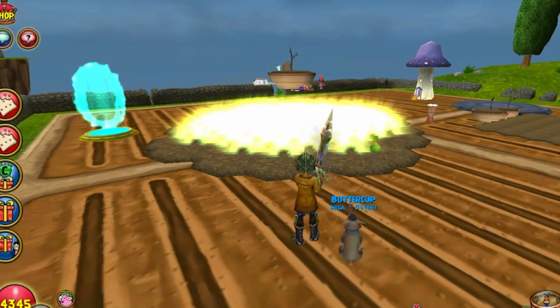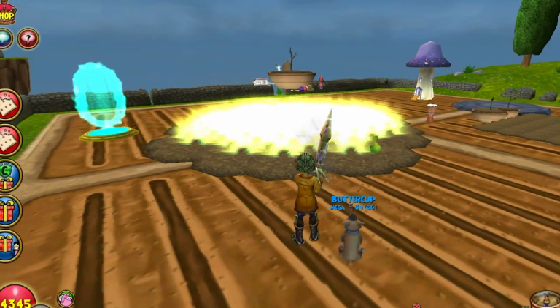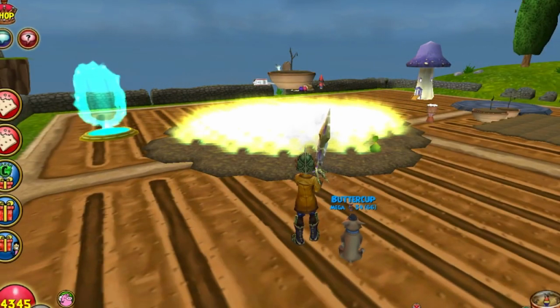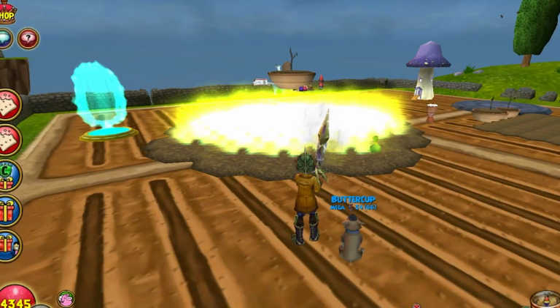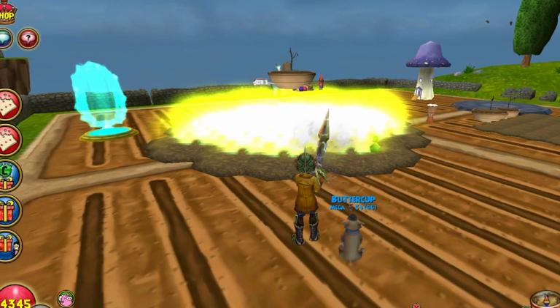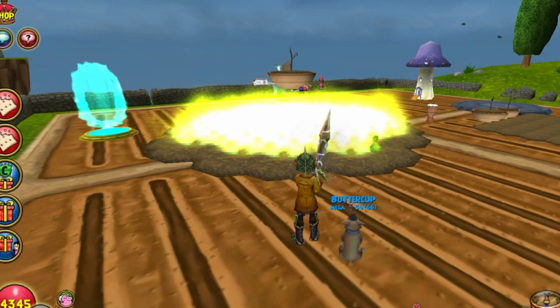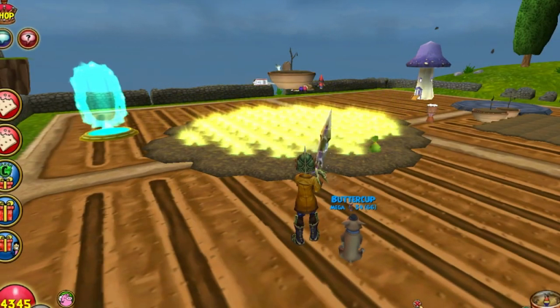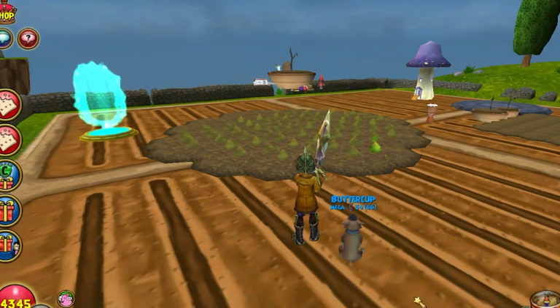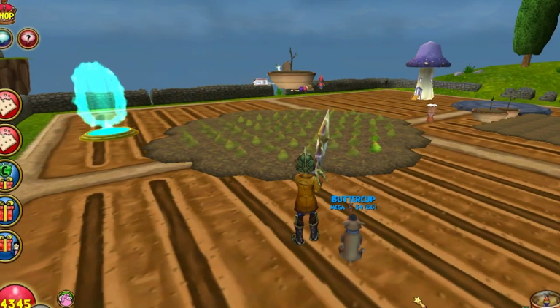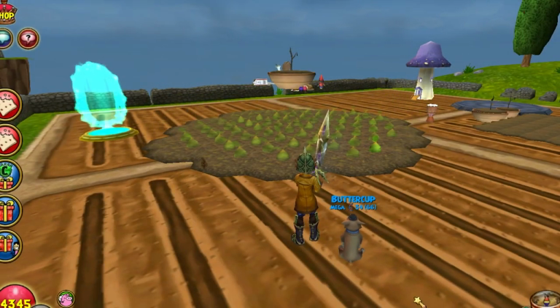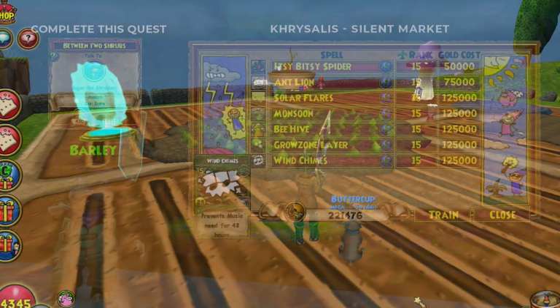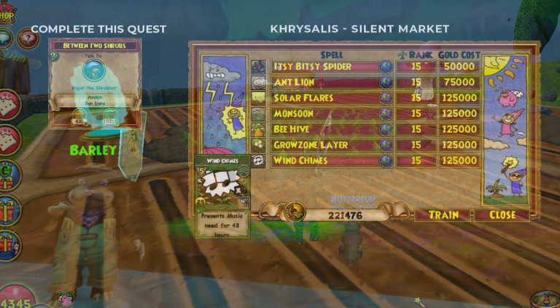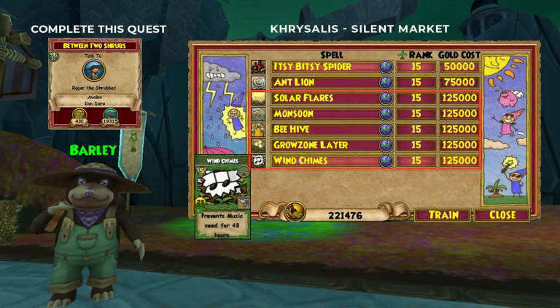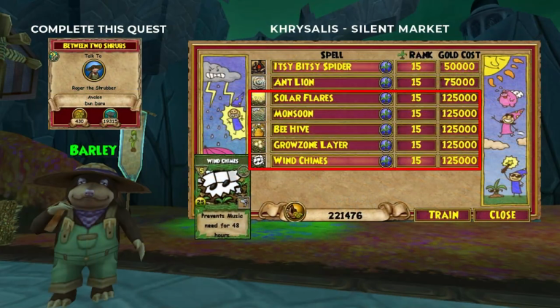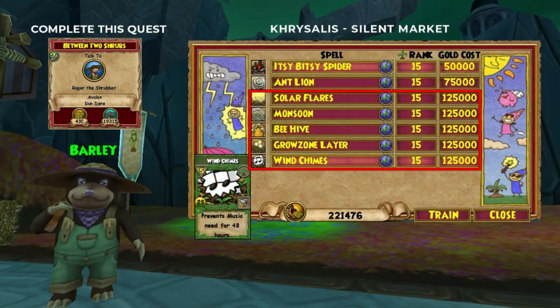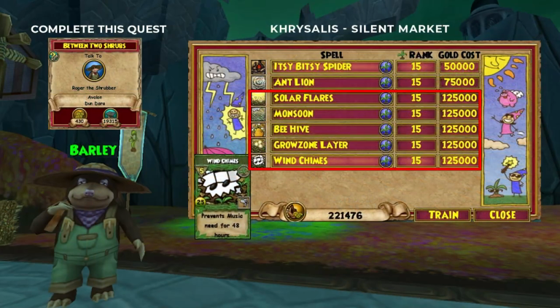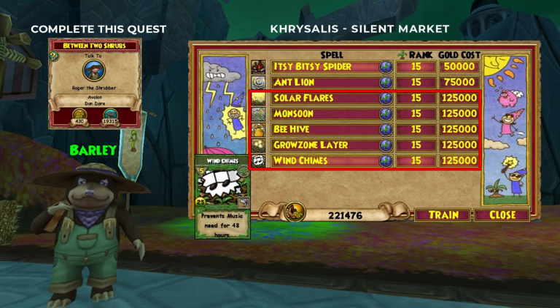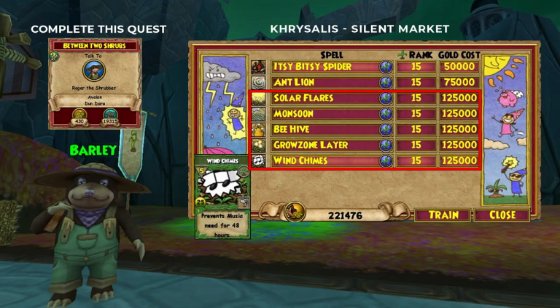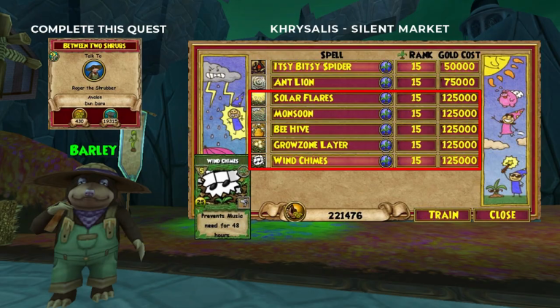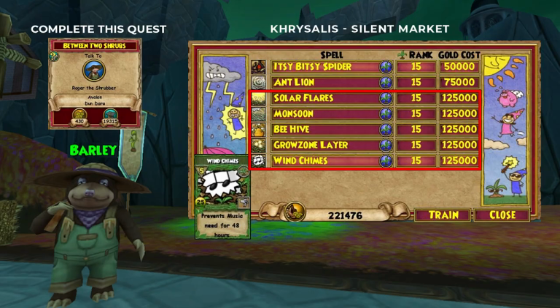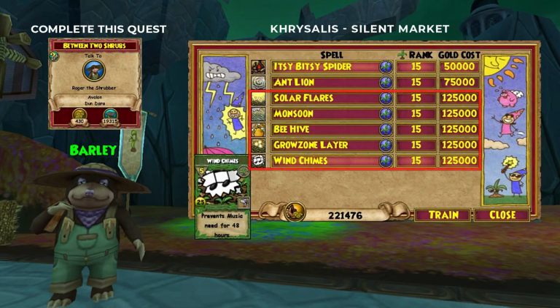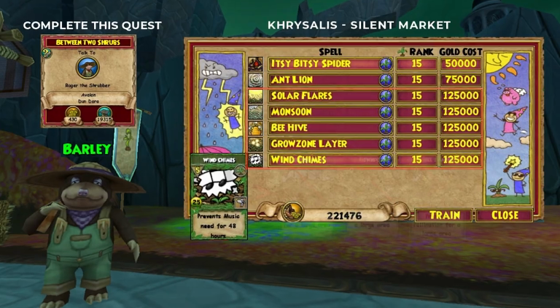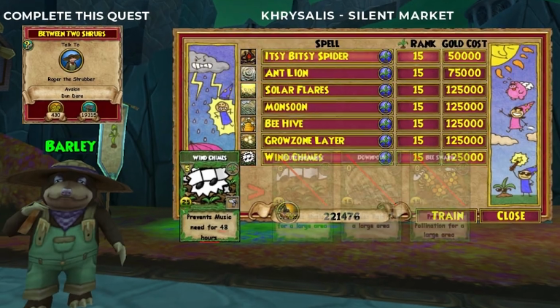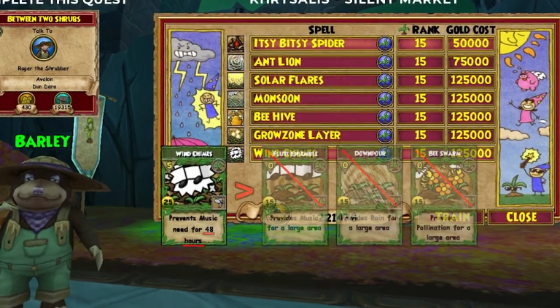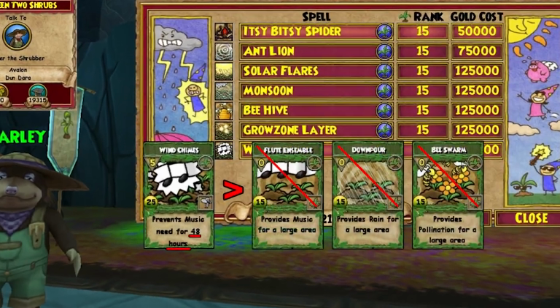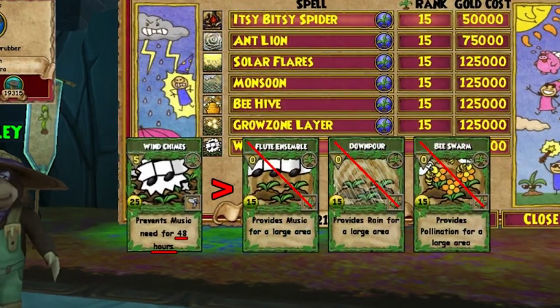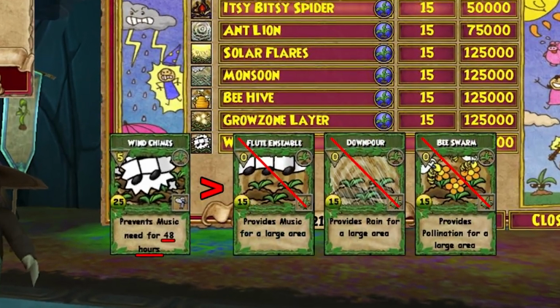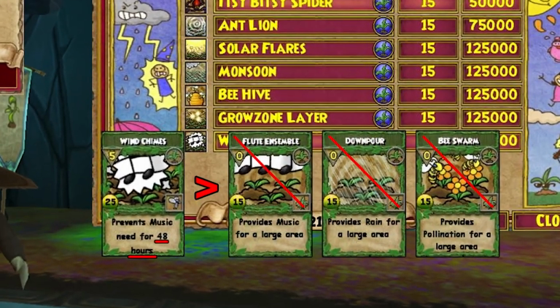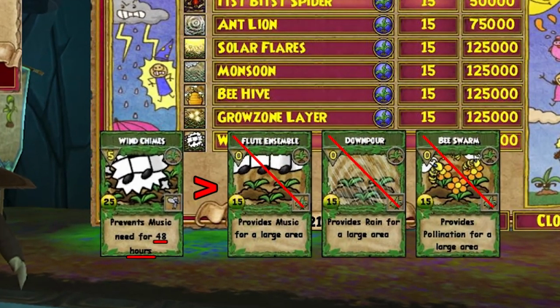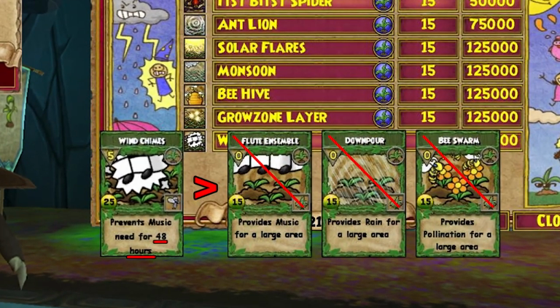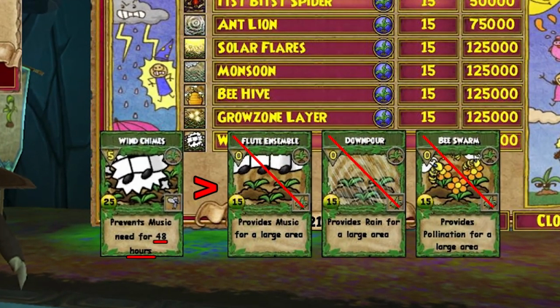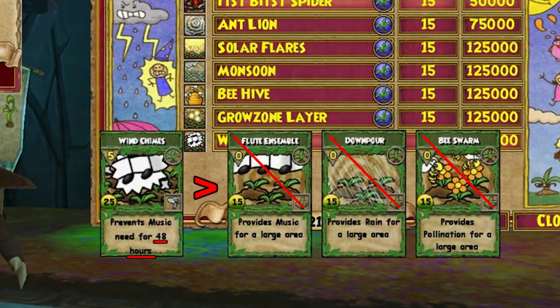When you reach Khrysalis in questing, buy these spells and you'll never need to use the large area spells anymore.